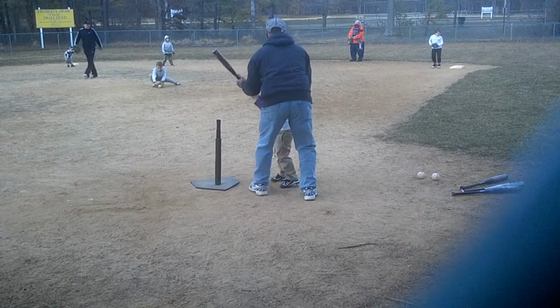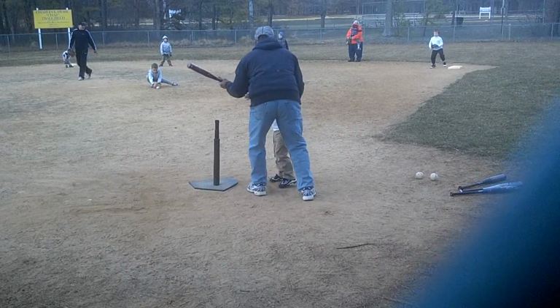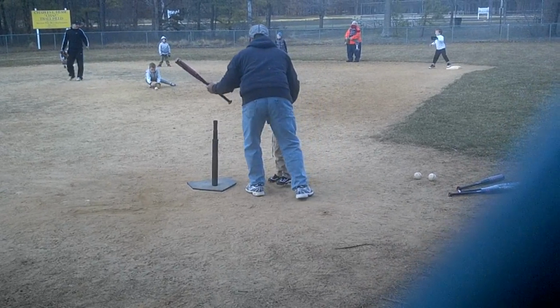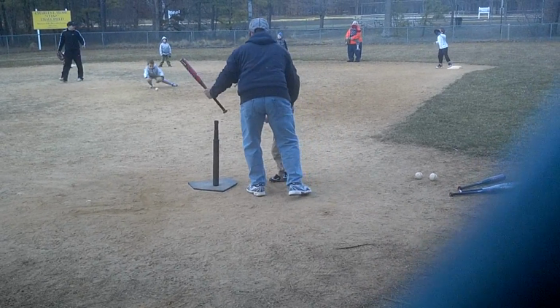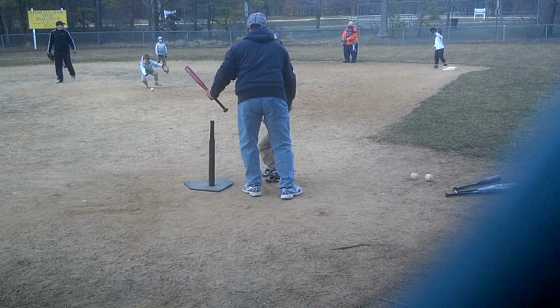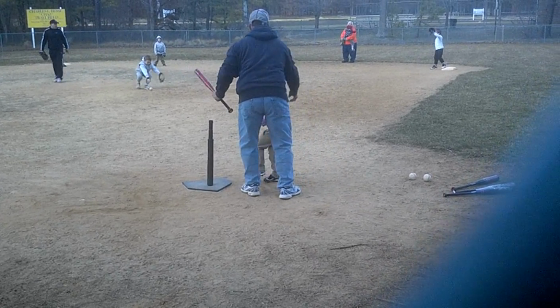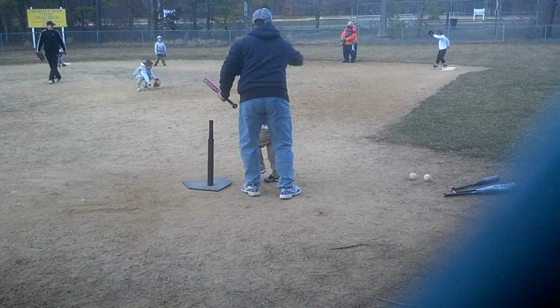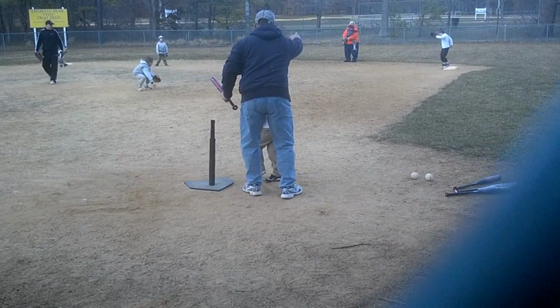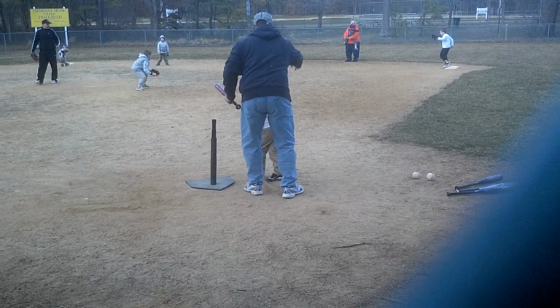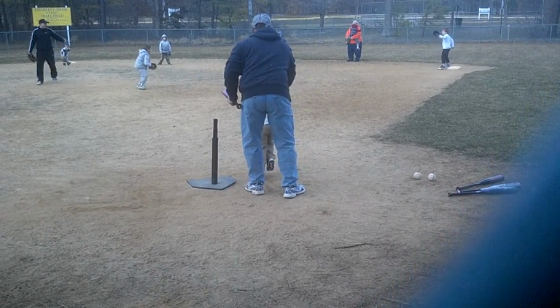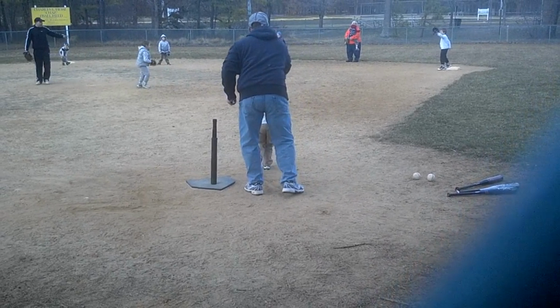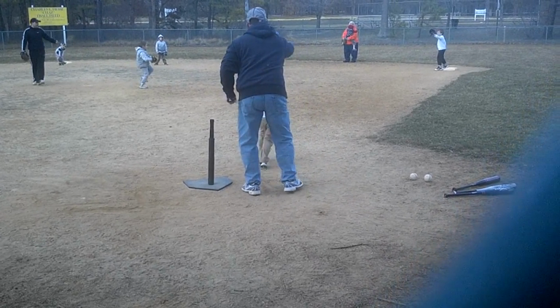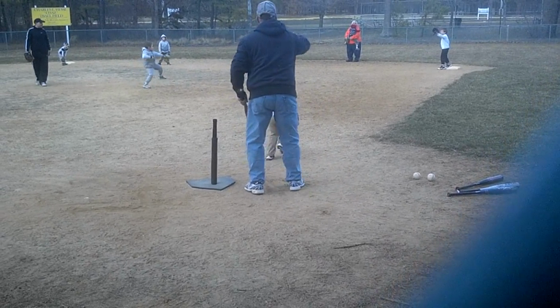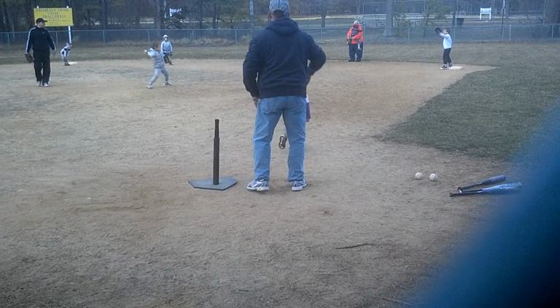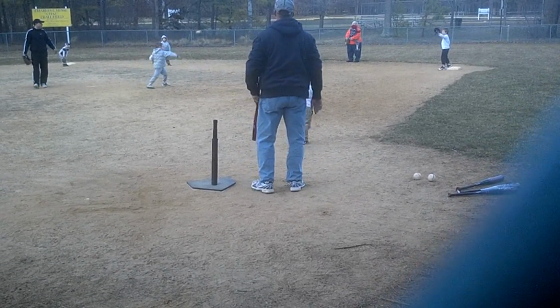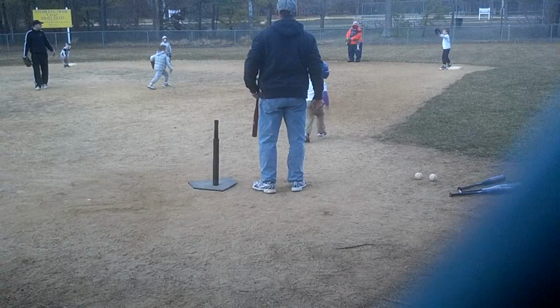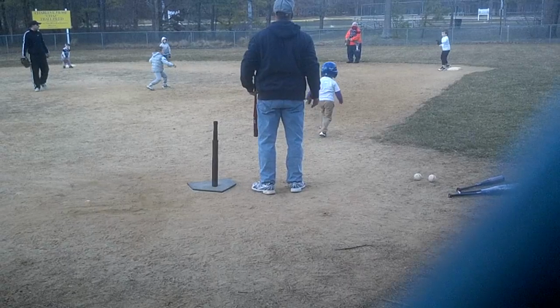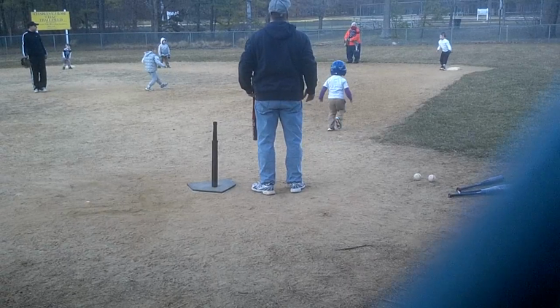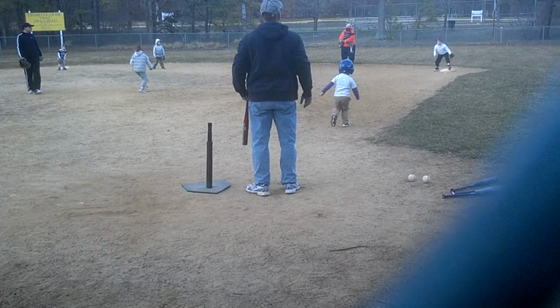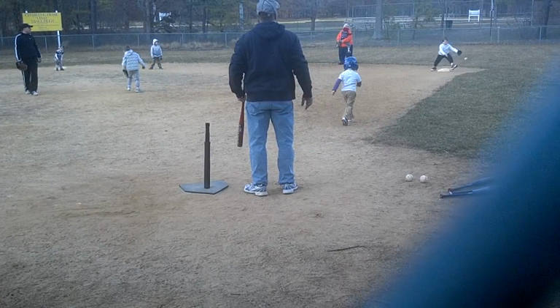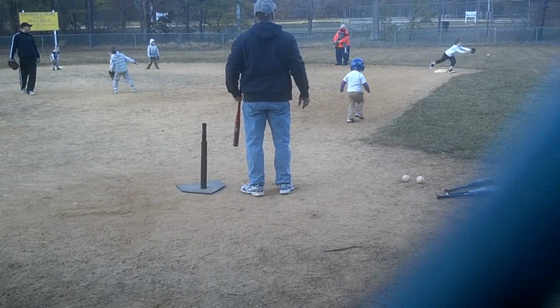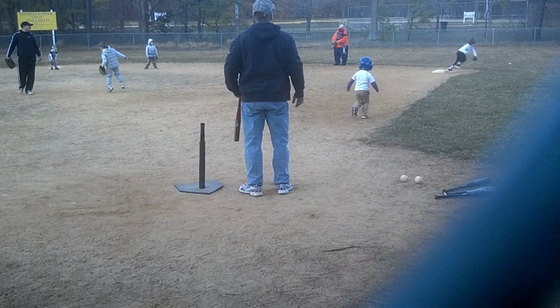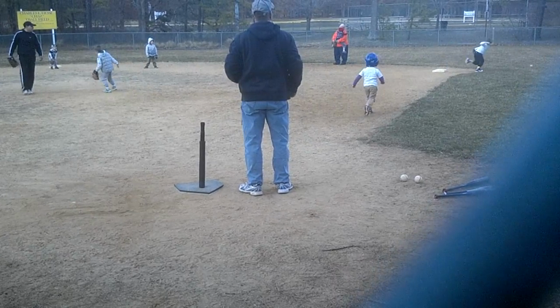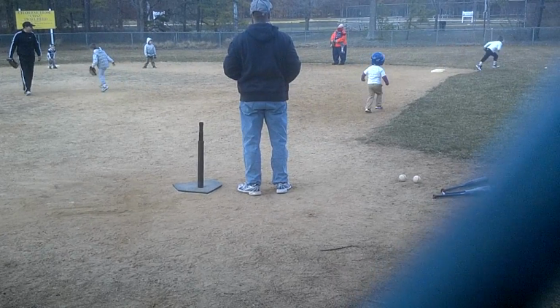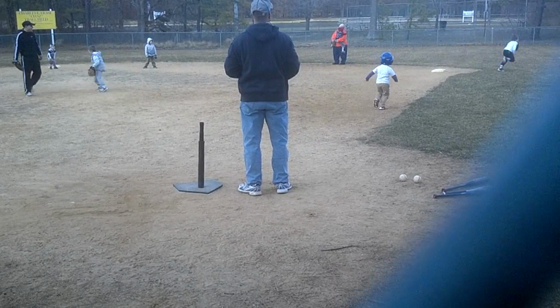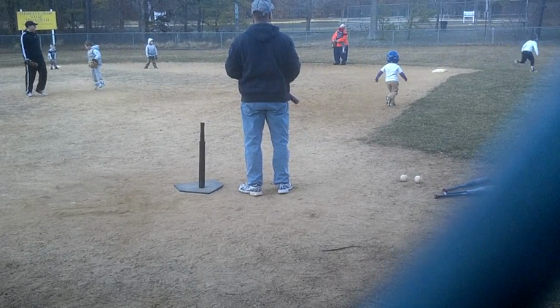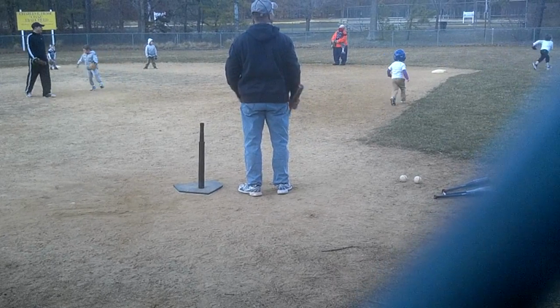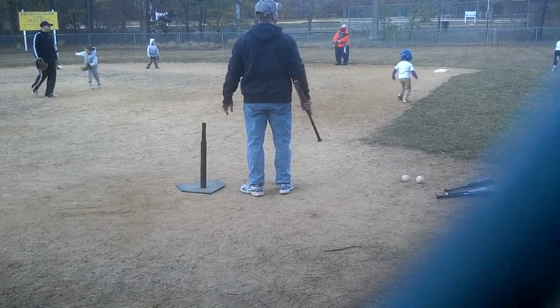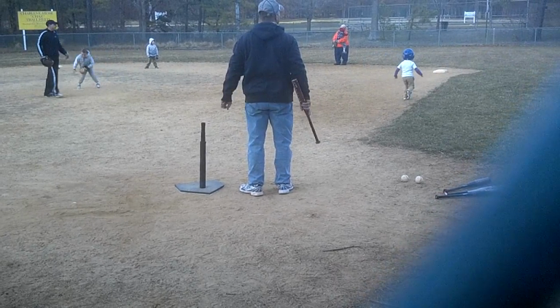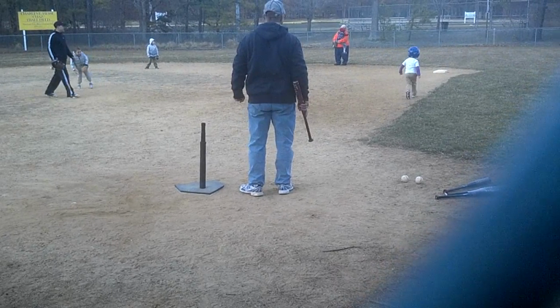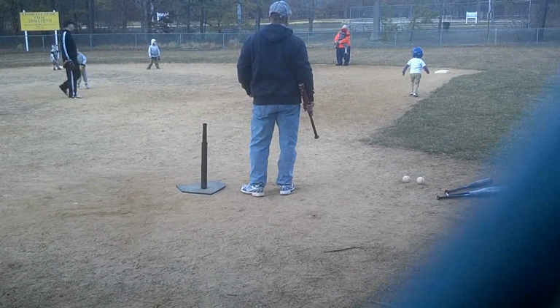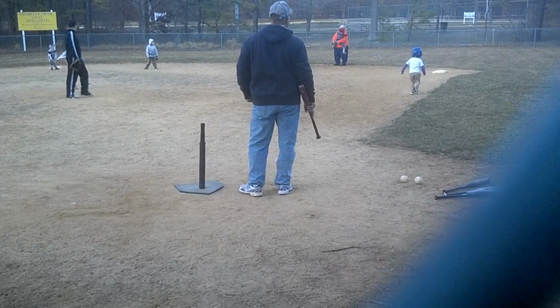Daniels, run the first base. Run, run, run, run, run. Go, go, go, go, go. Good job.